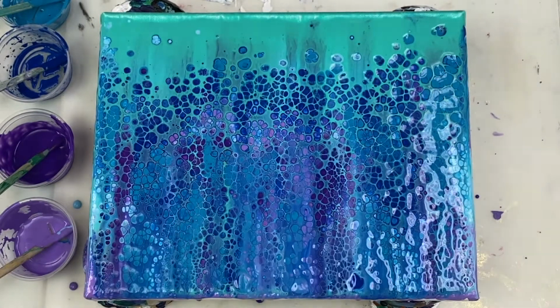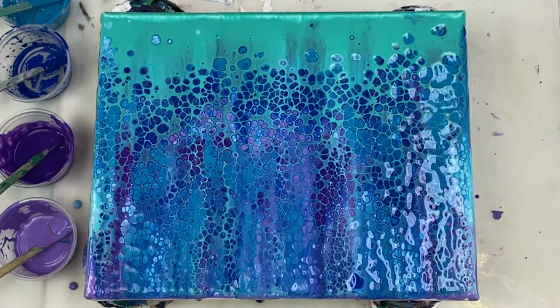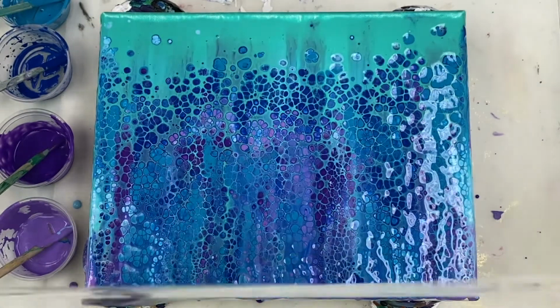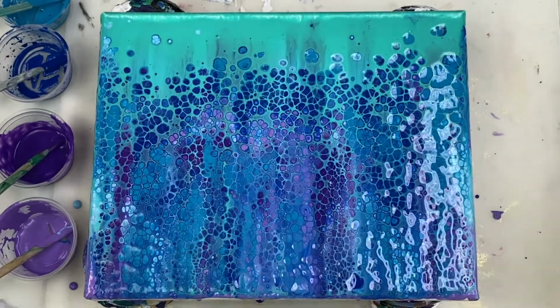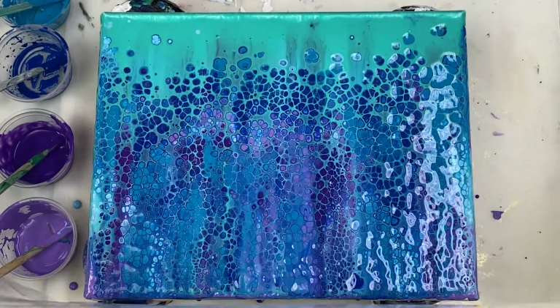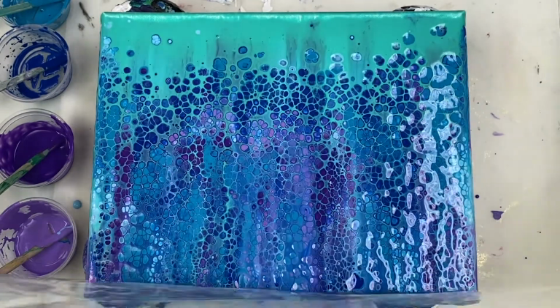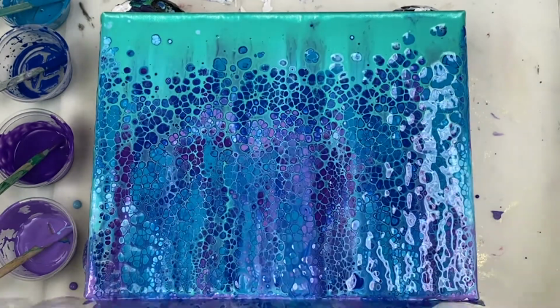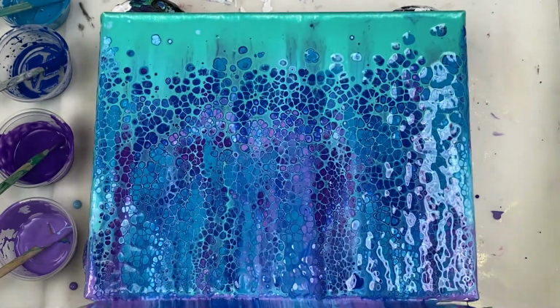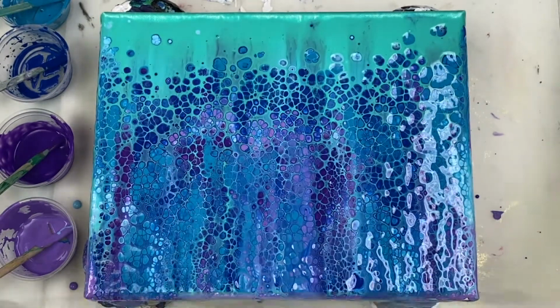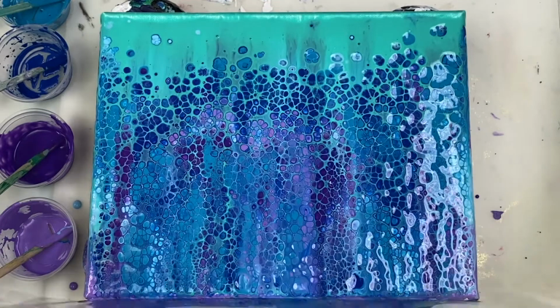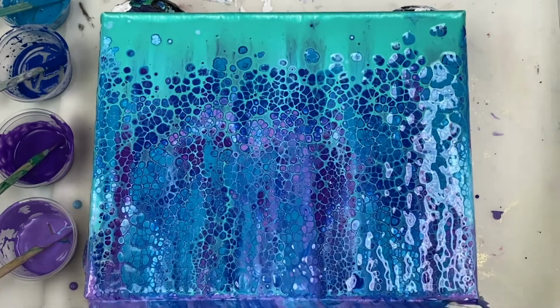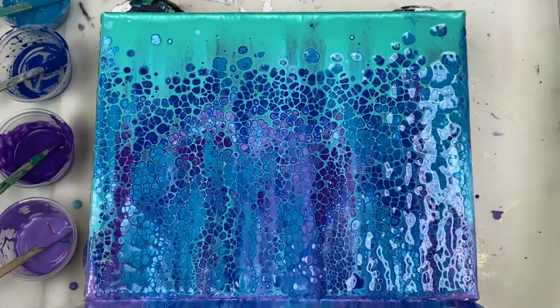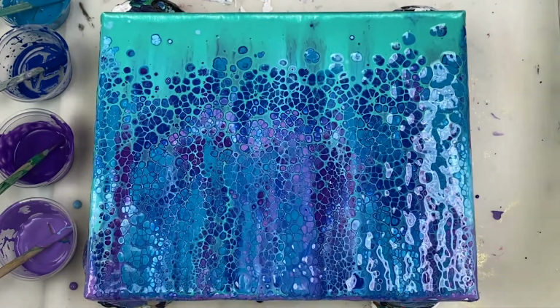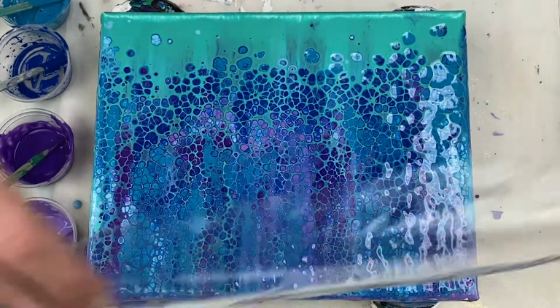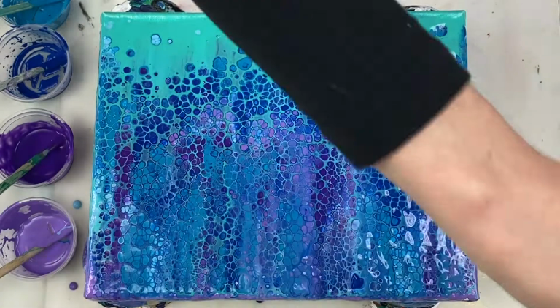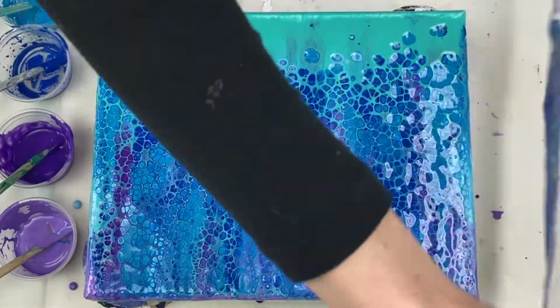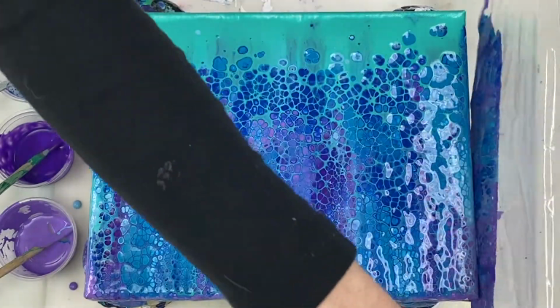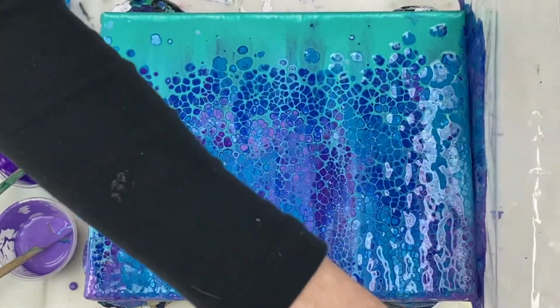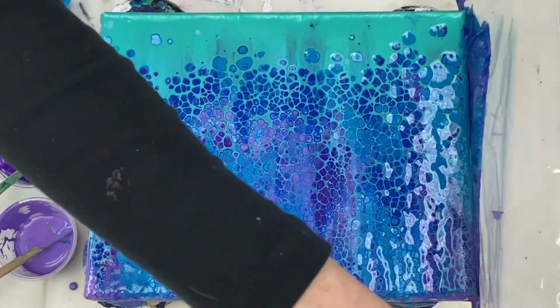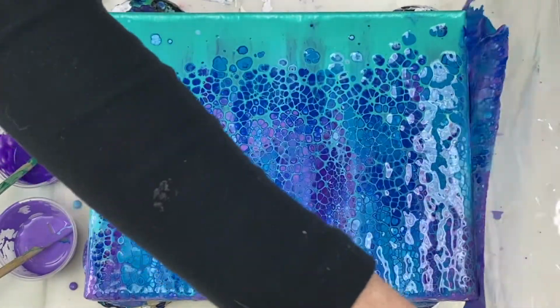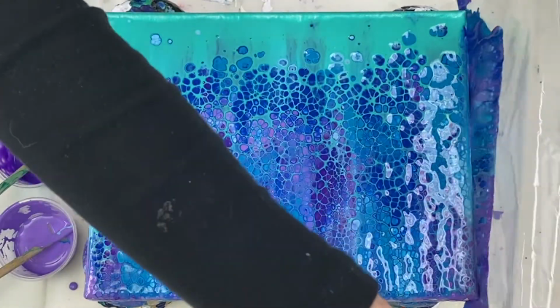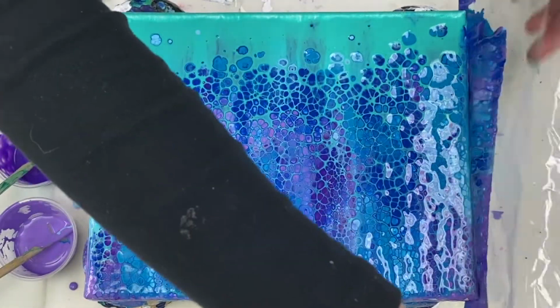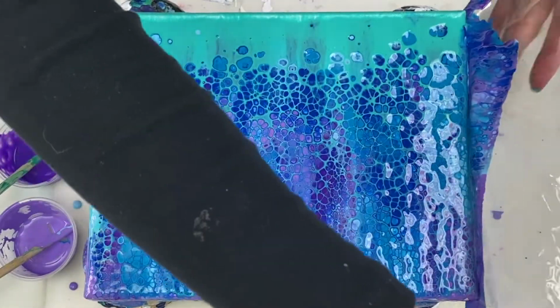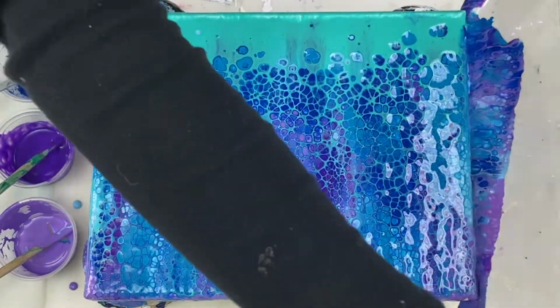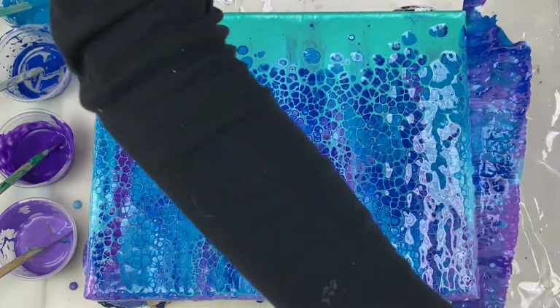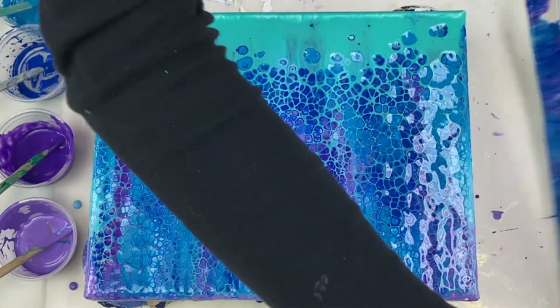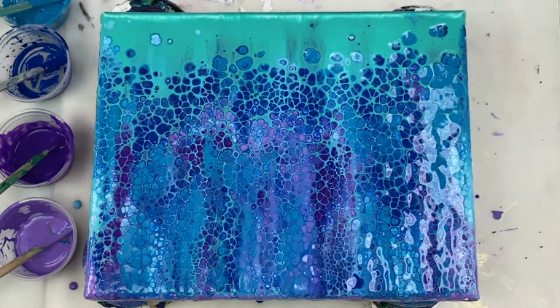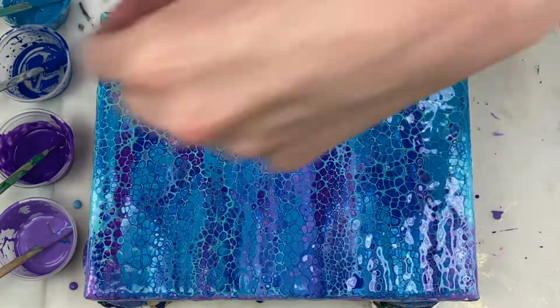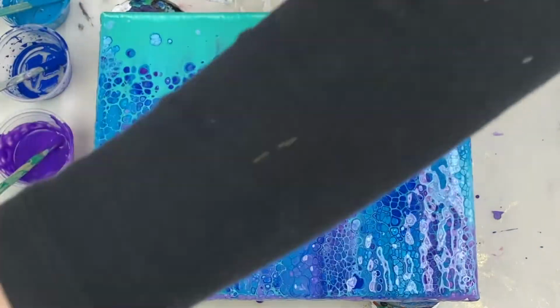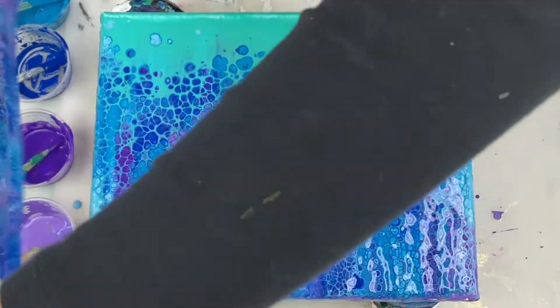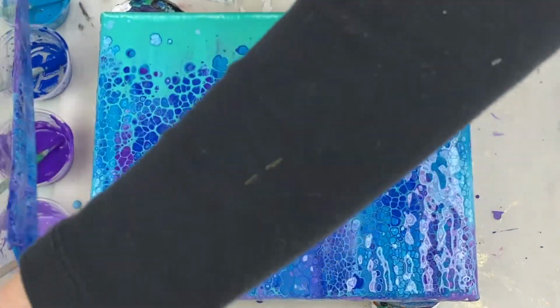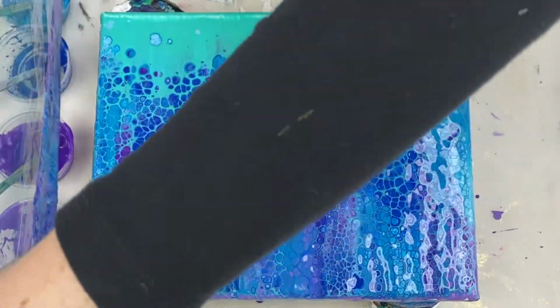Here I'm using the paint that stayed on the plastic after the swipe to just help cover the edges of the canvas.